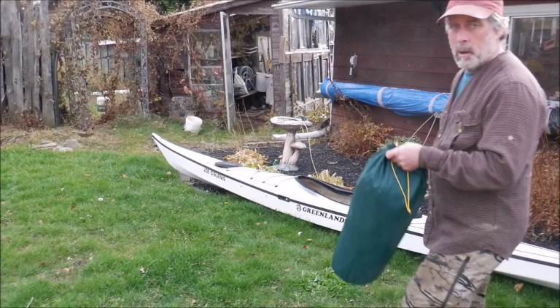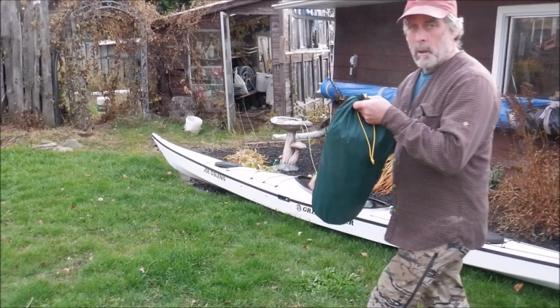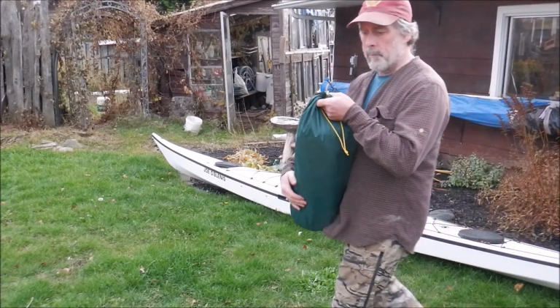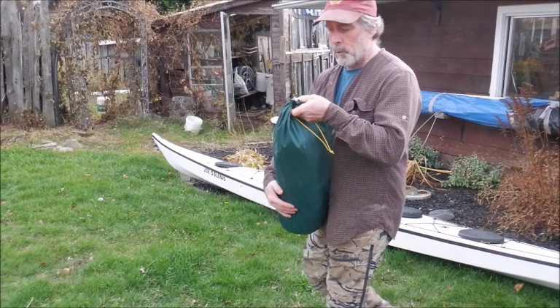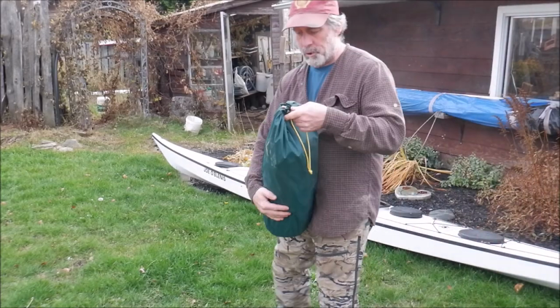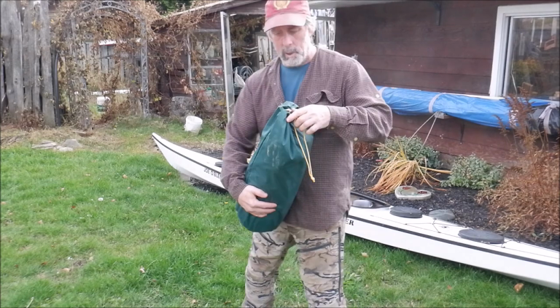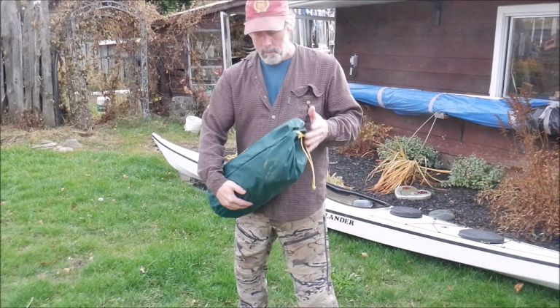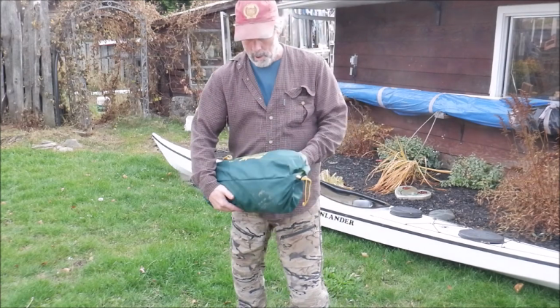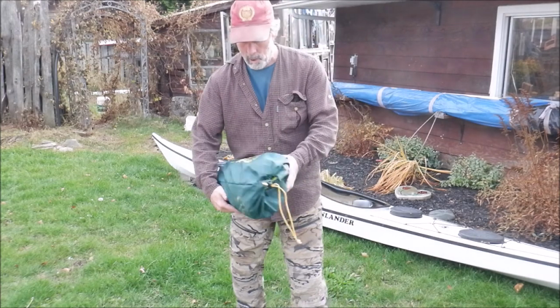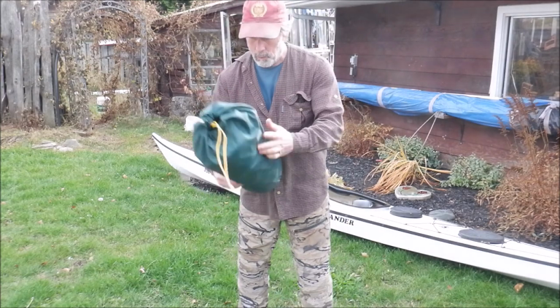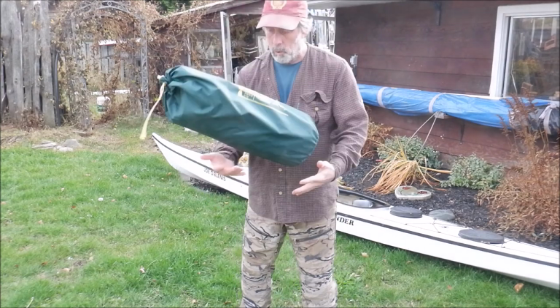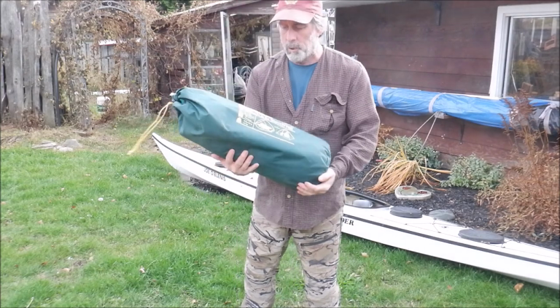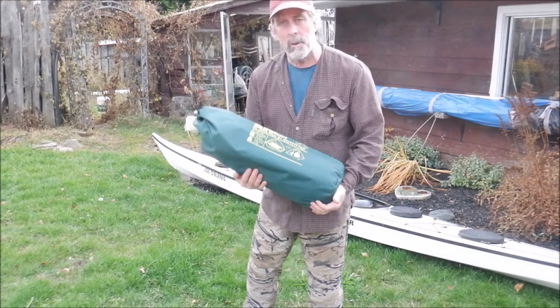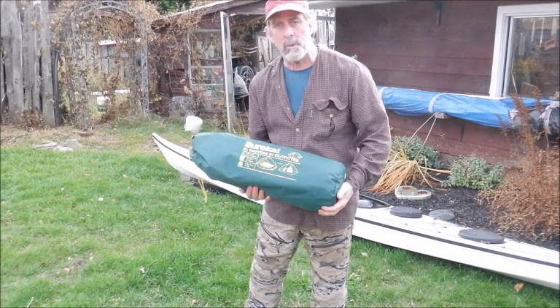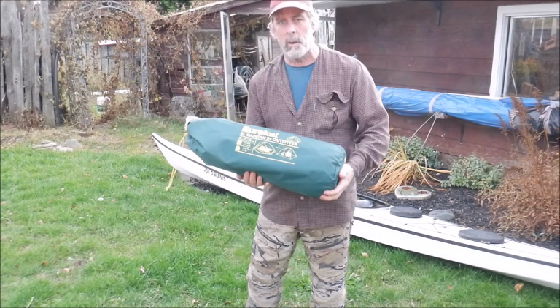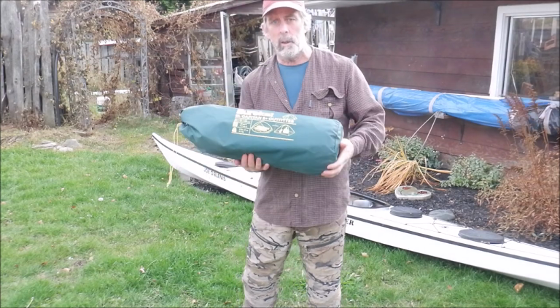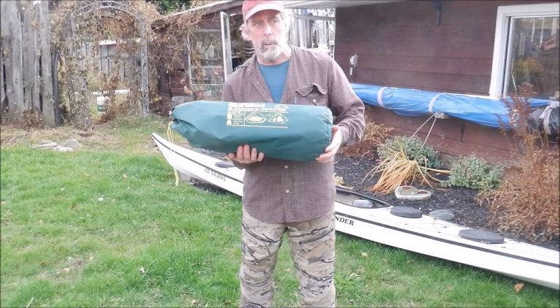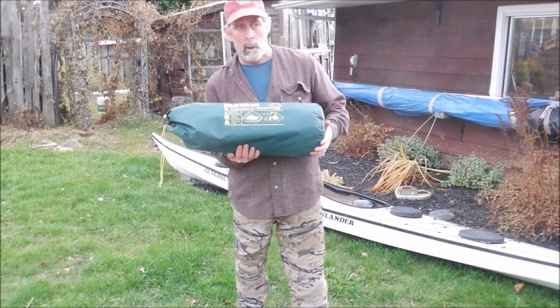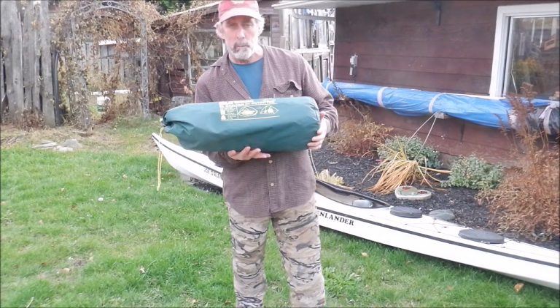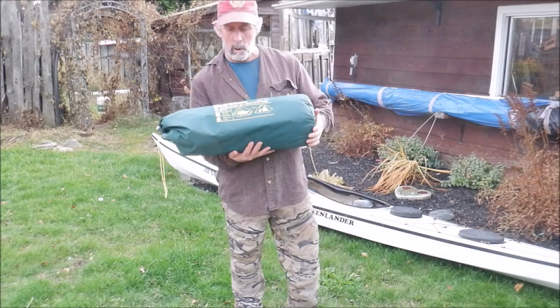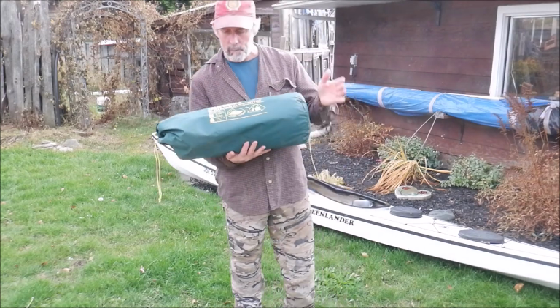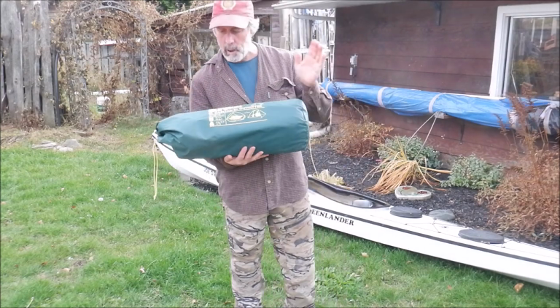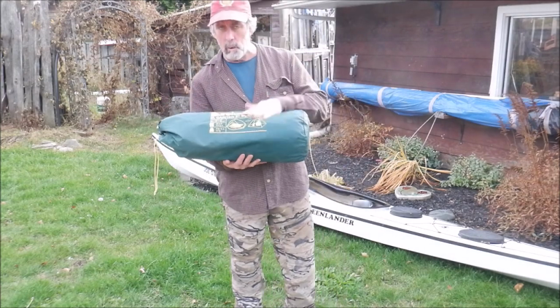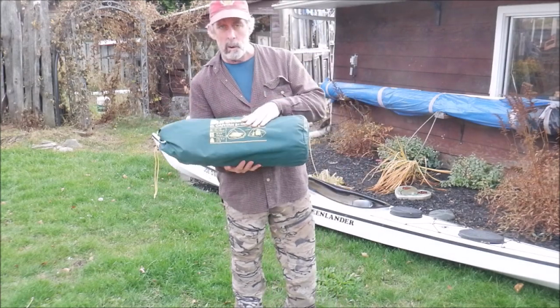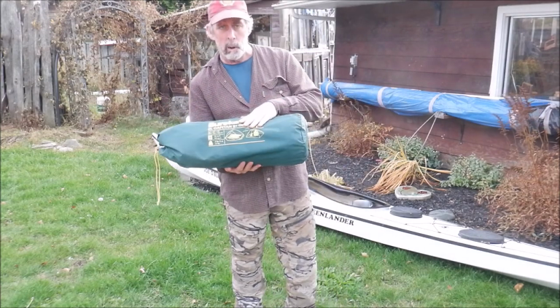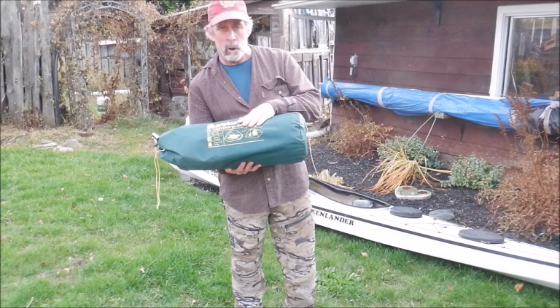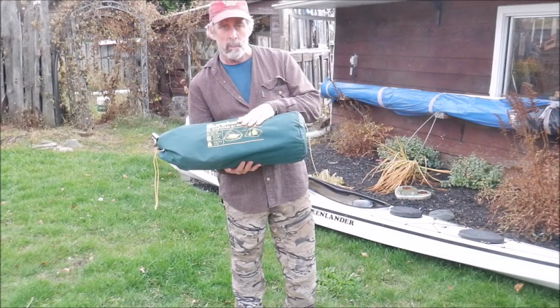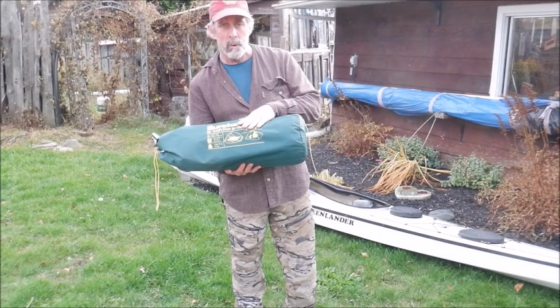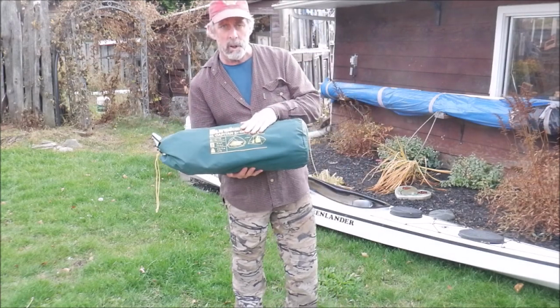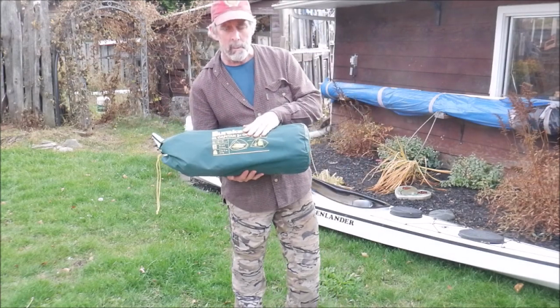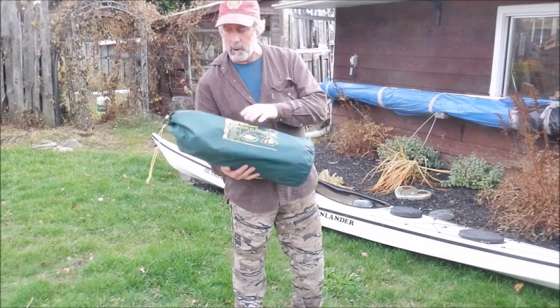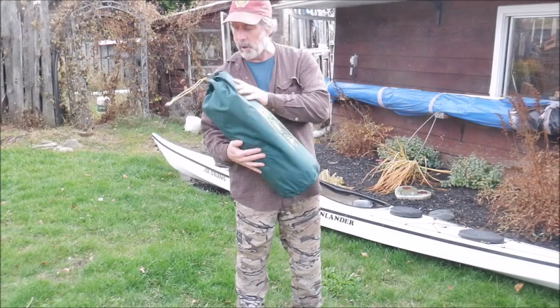Hey folks, Joe here. Just yesterday I uploaded a video talking about this tent that I just got.